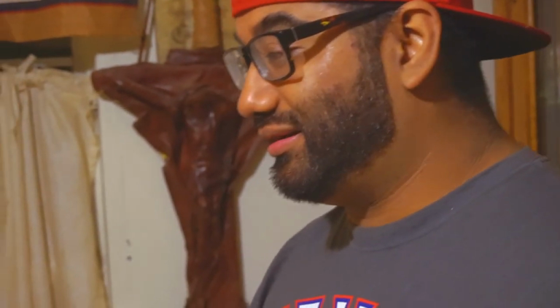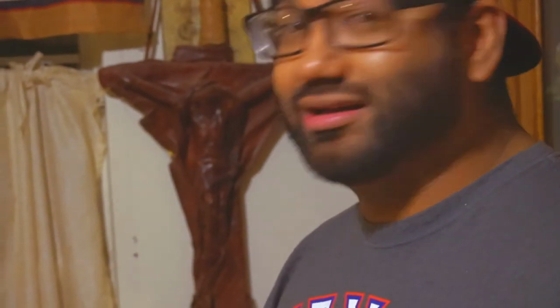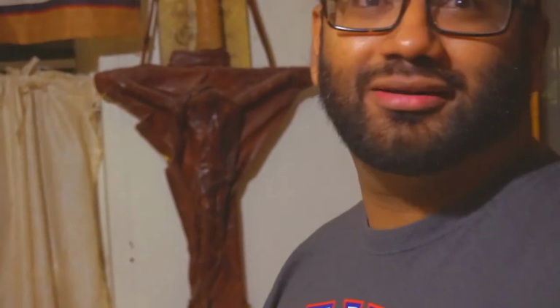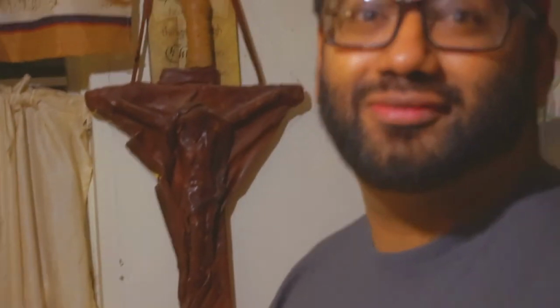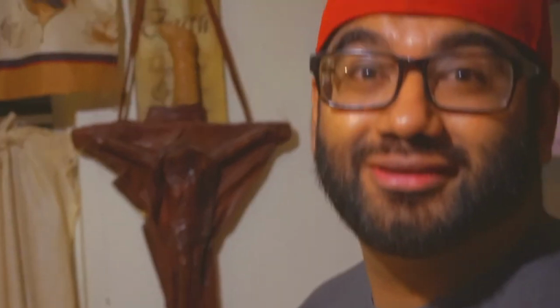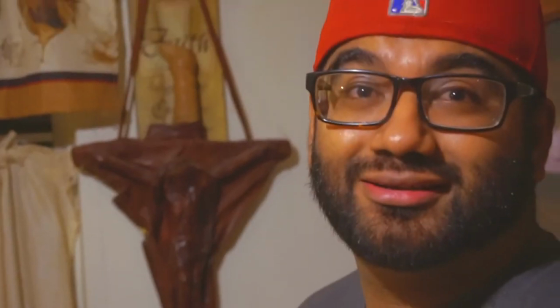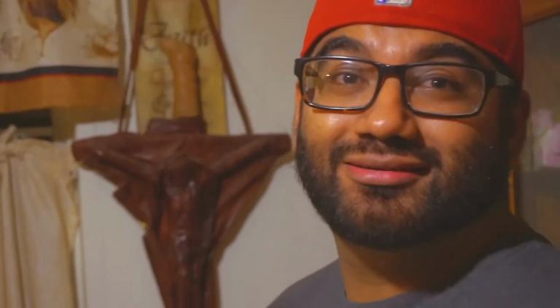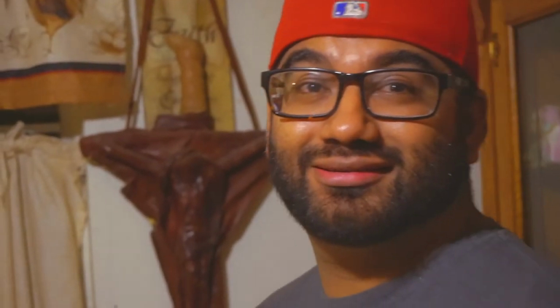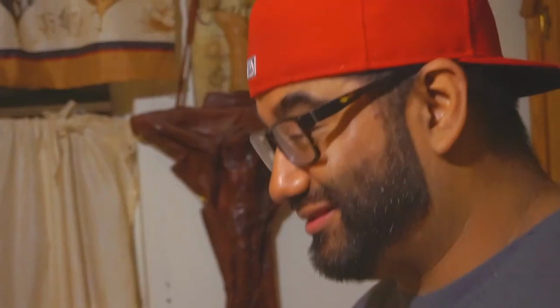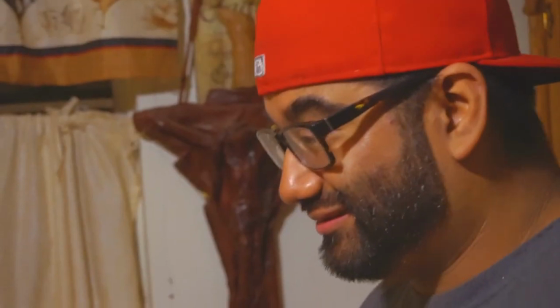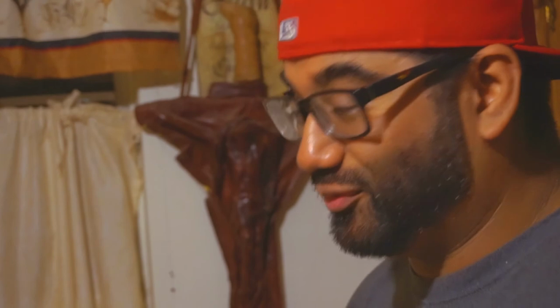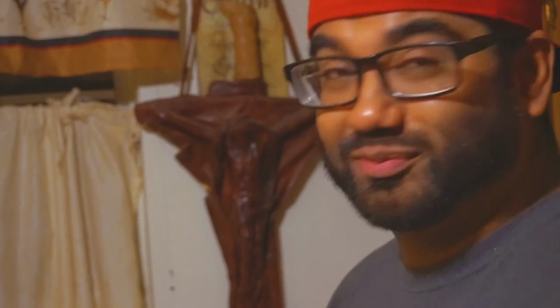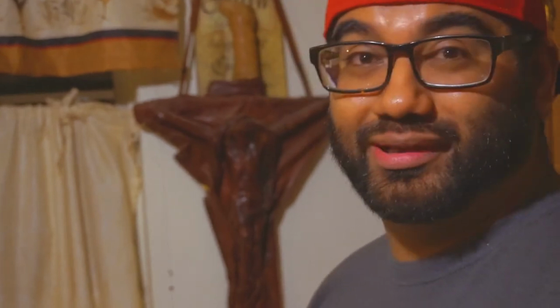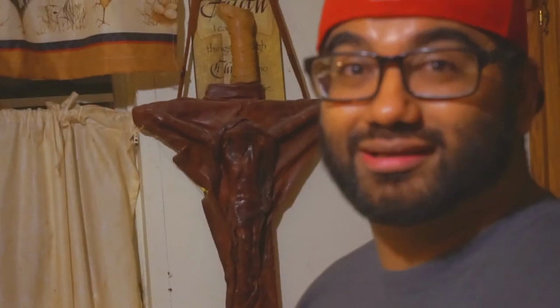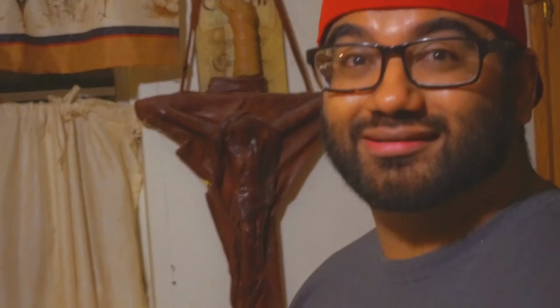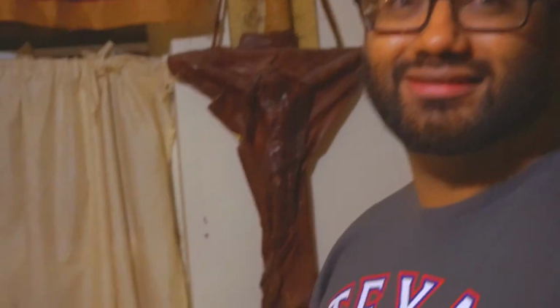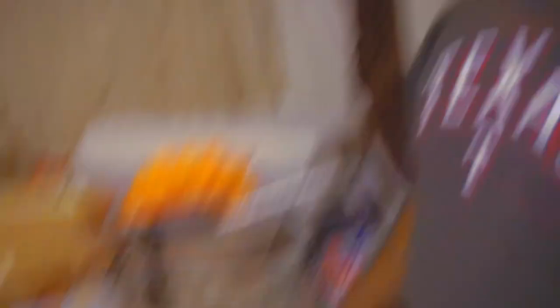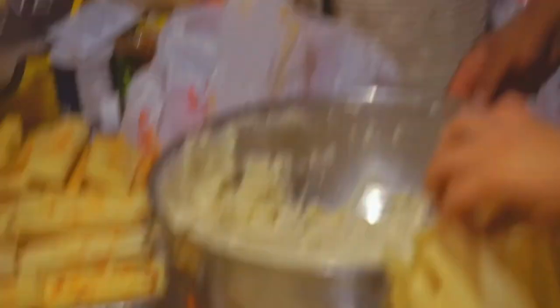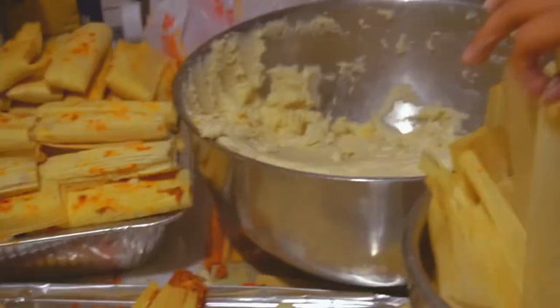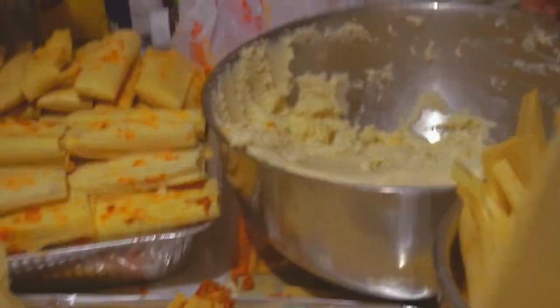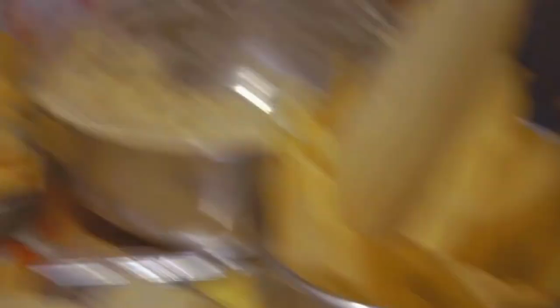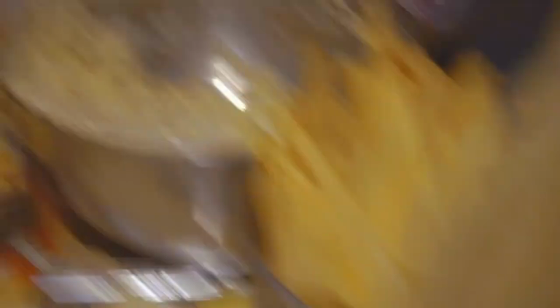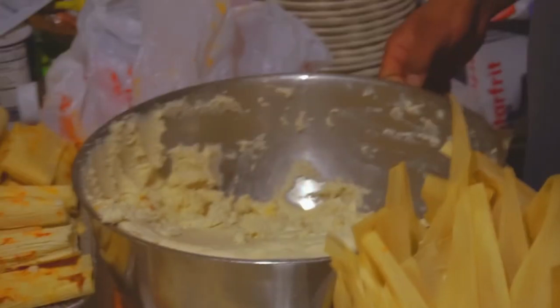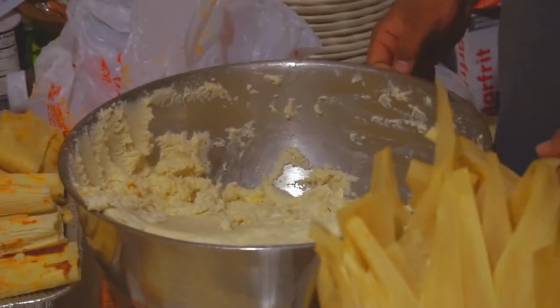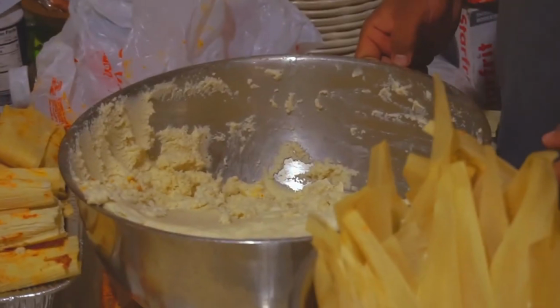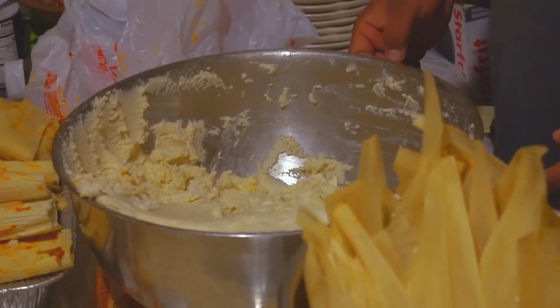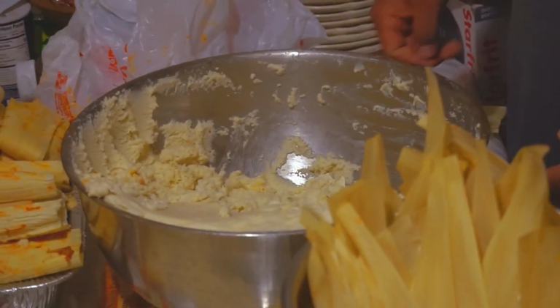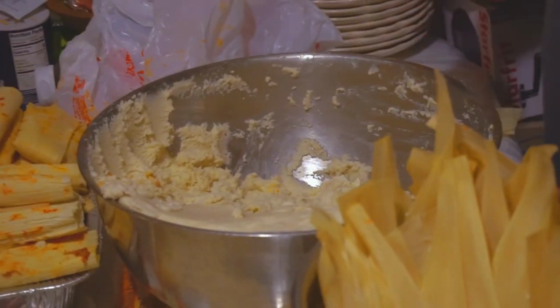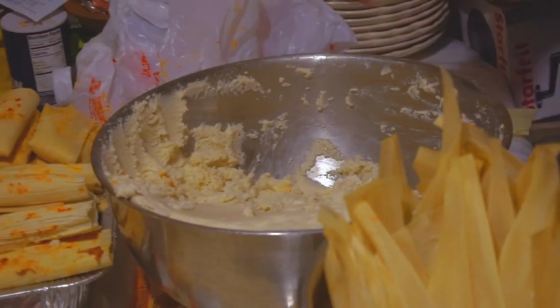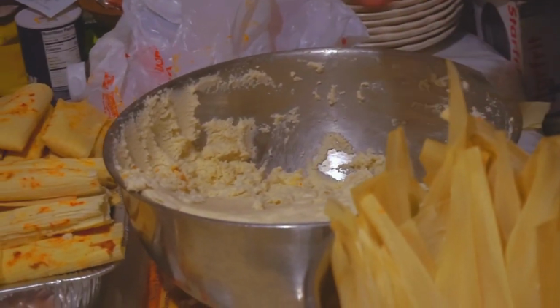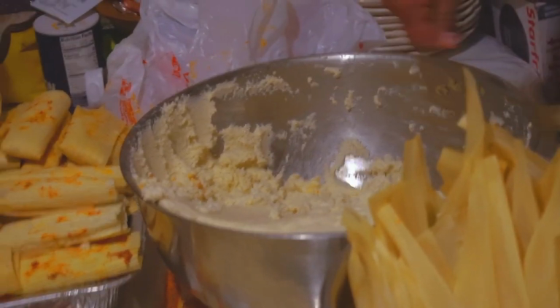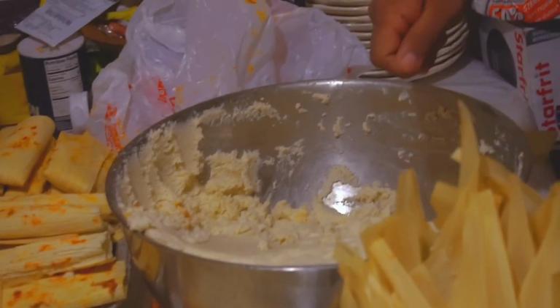Love. Some respect. You got to mix it in there. You got to mix it in.